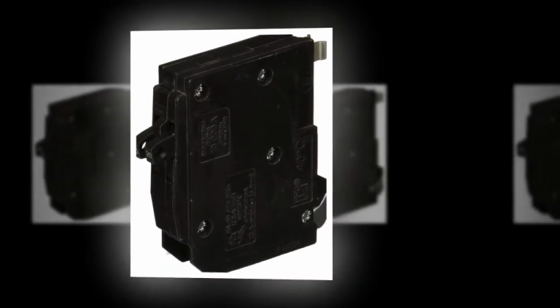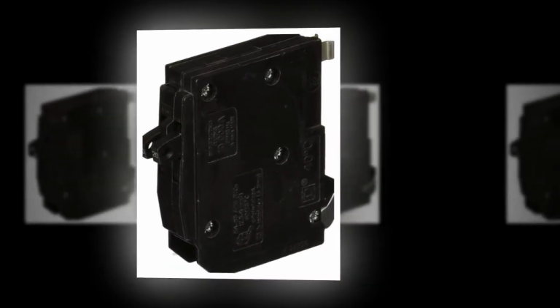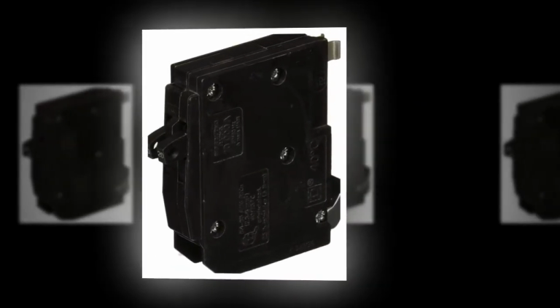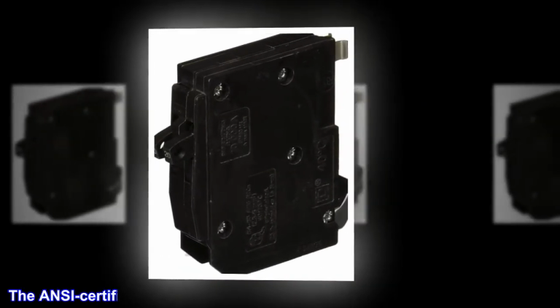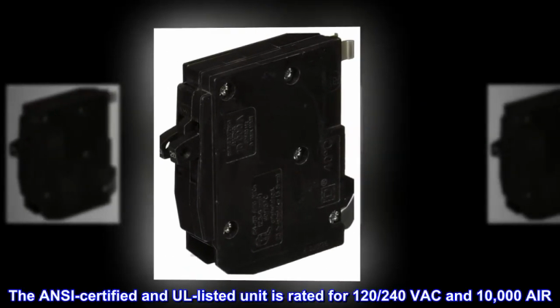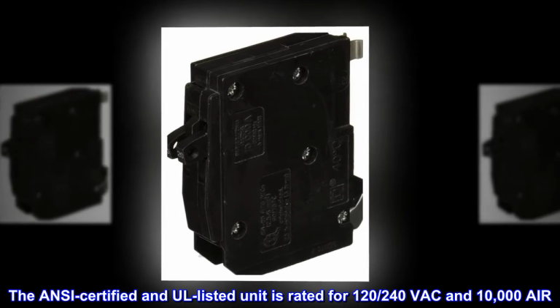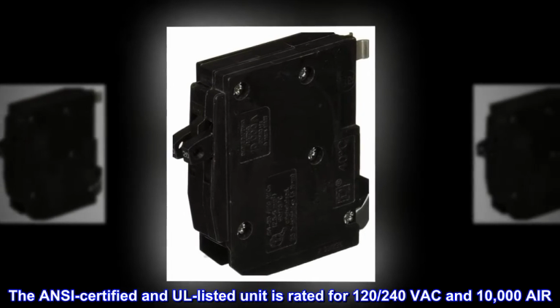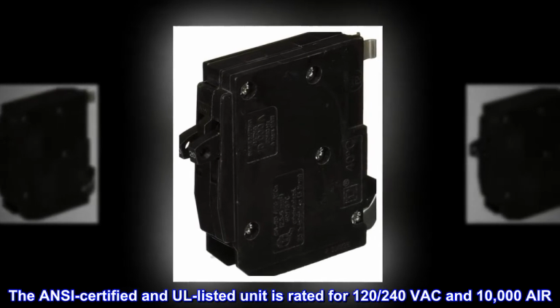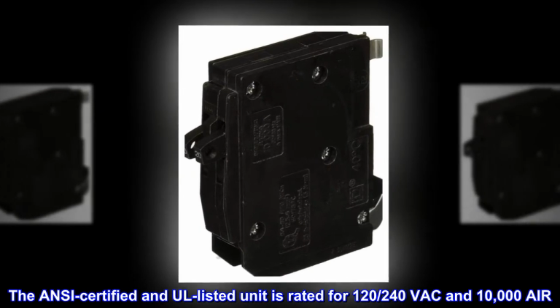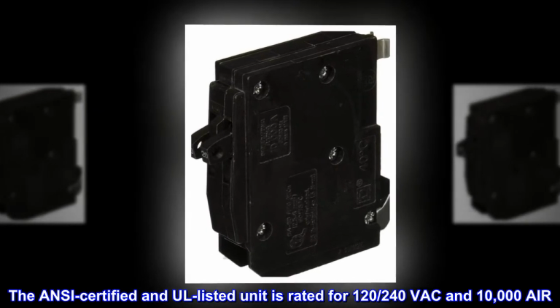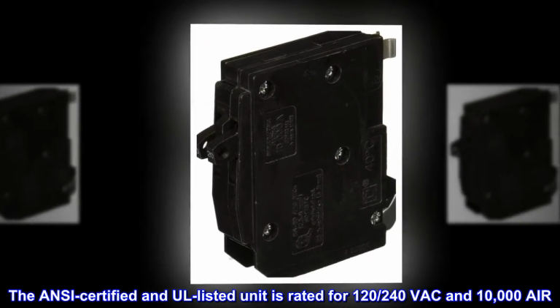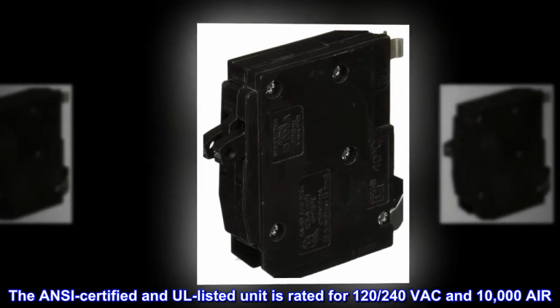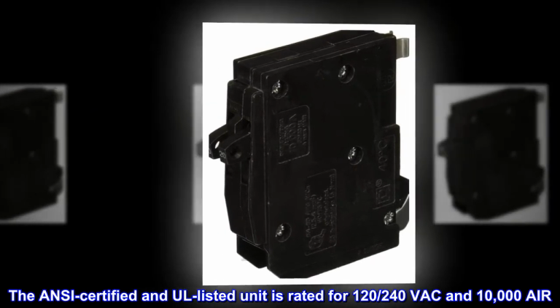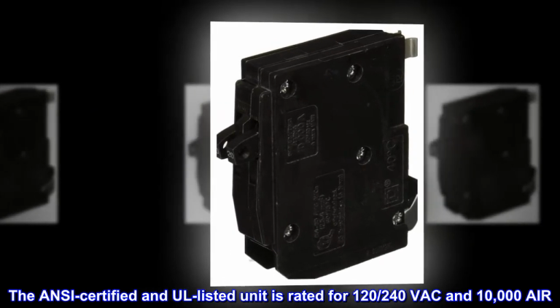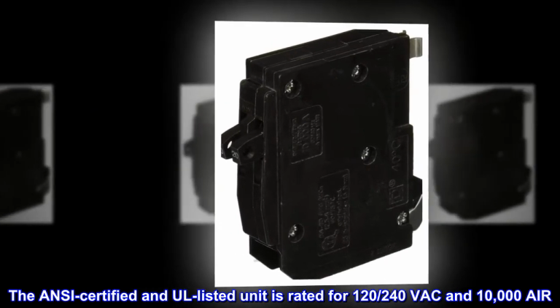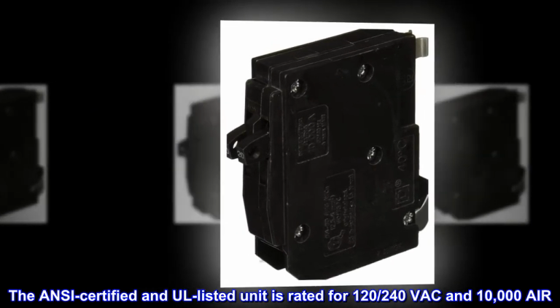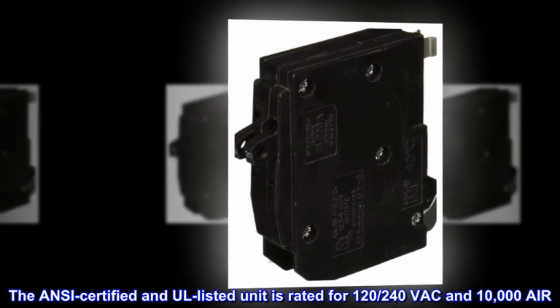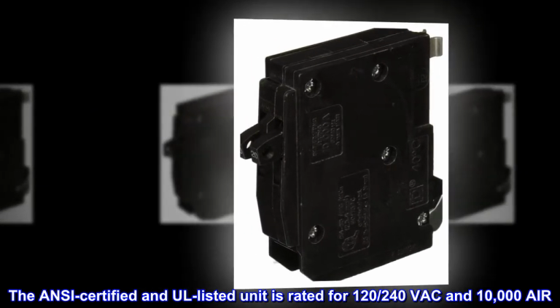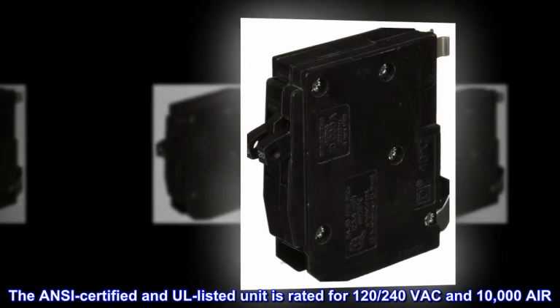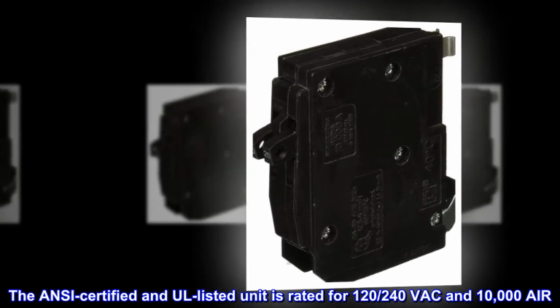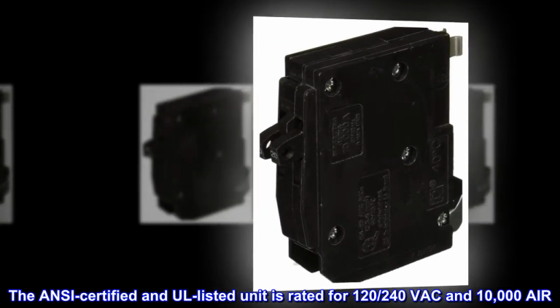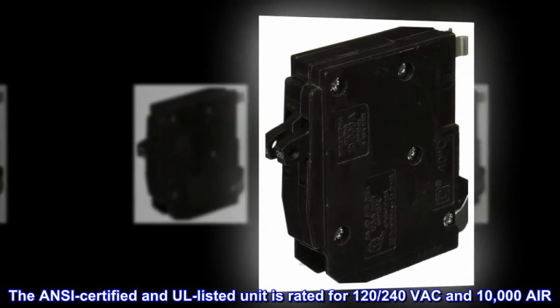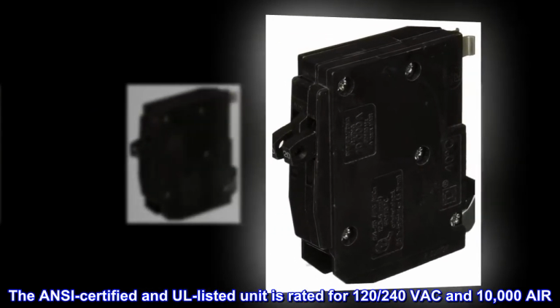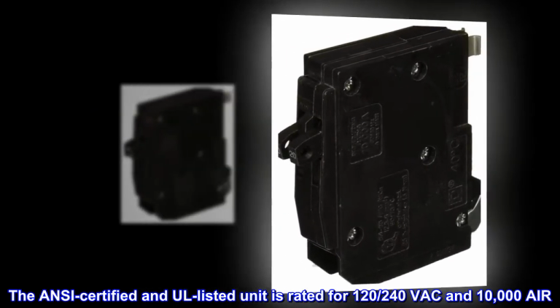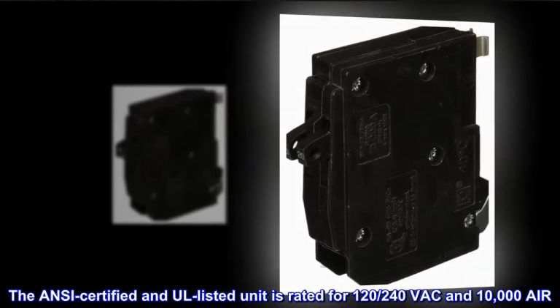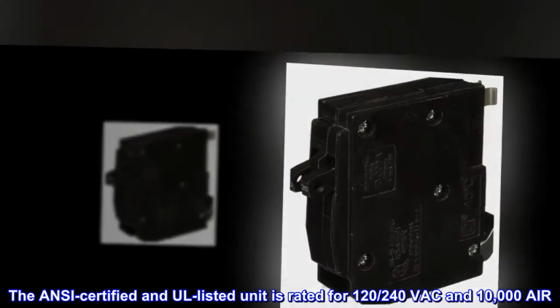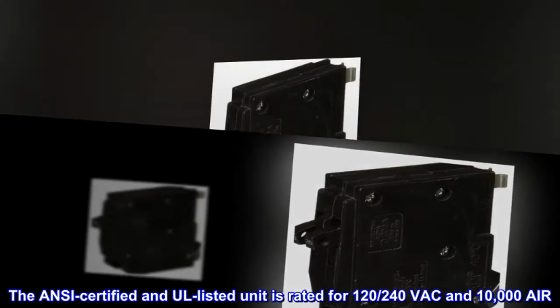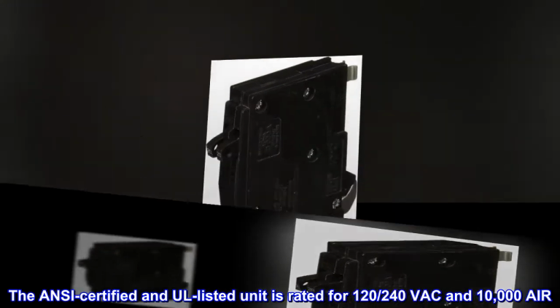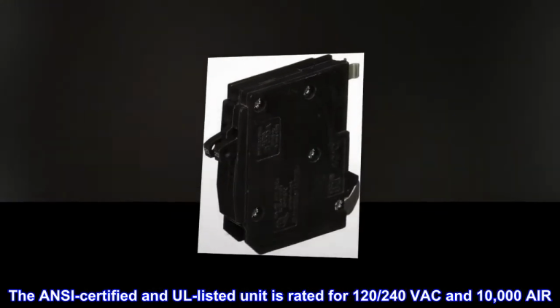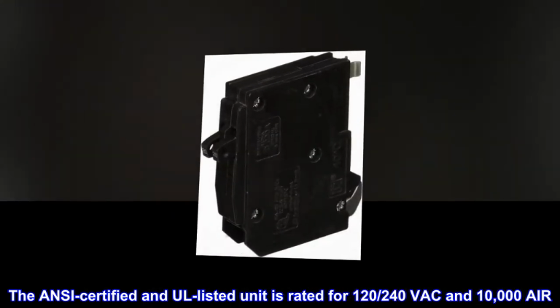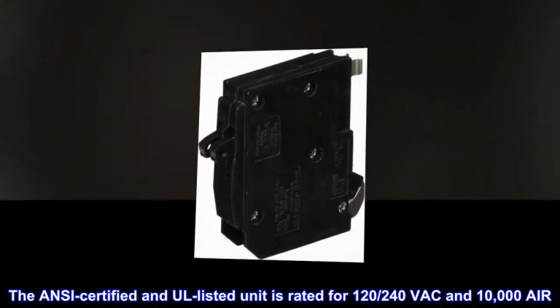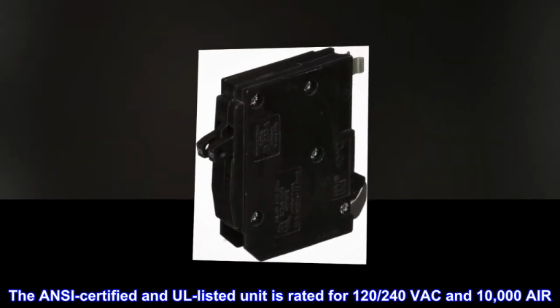The ANSI certified and UL listed unit is rated for 120-240 VAC and 10,000 AIR.